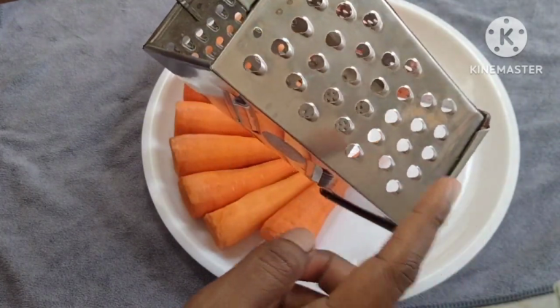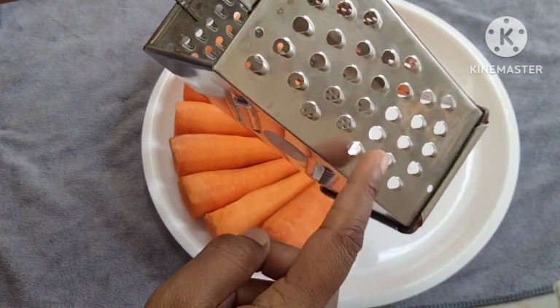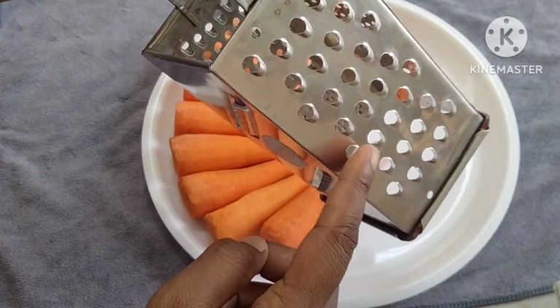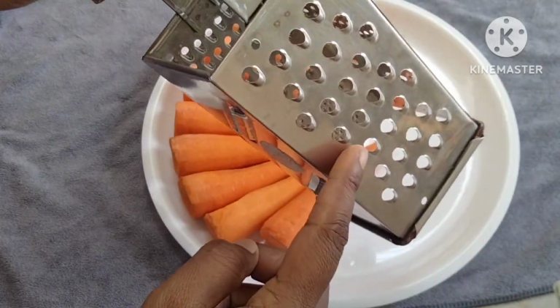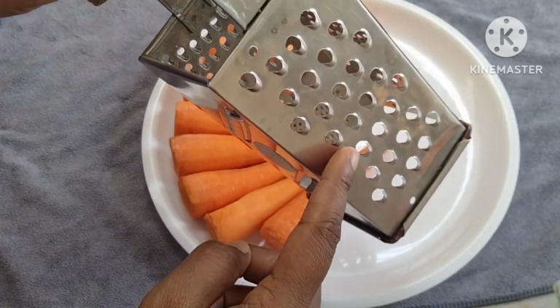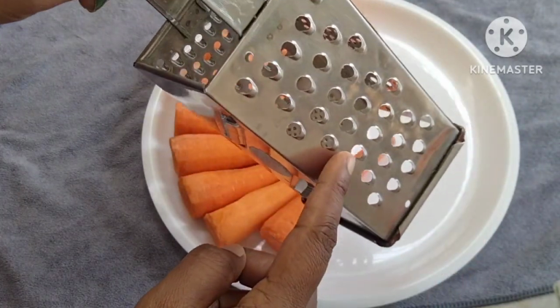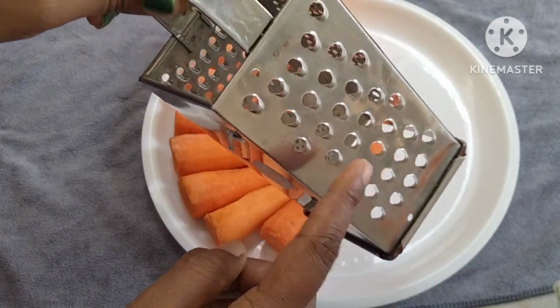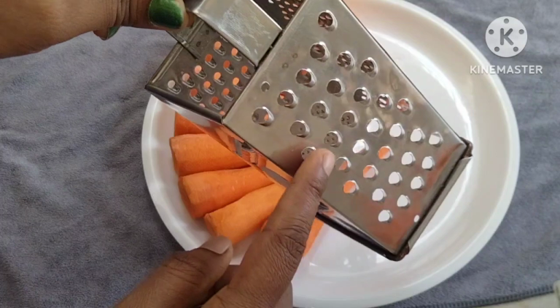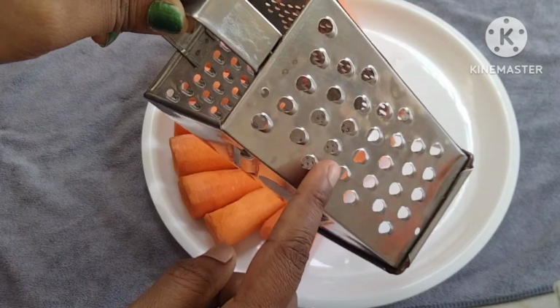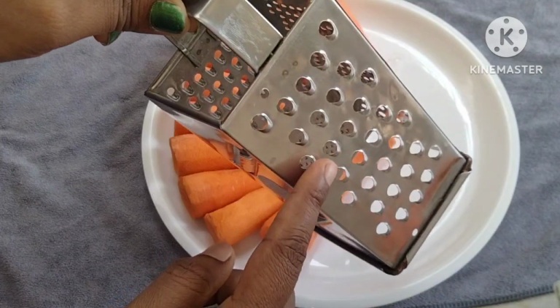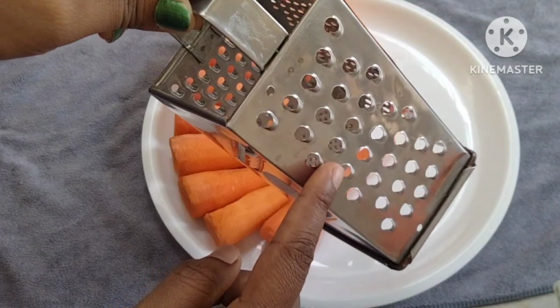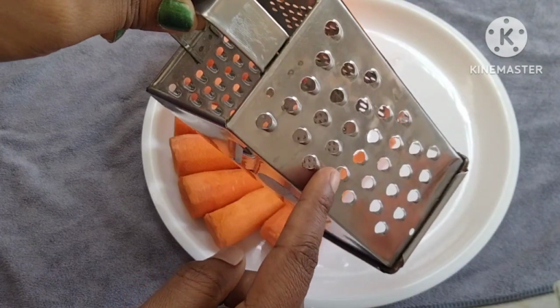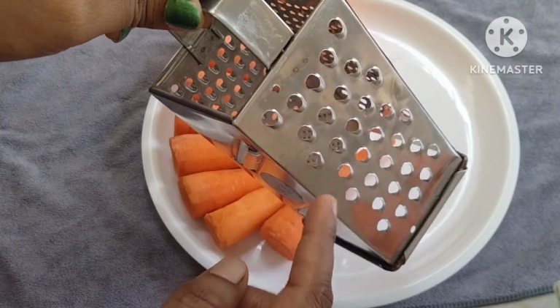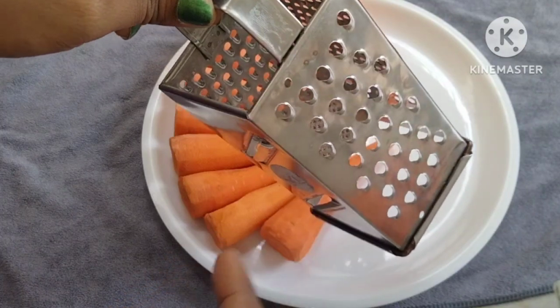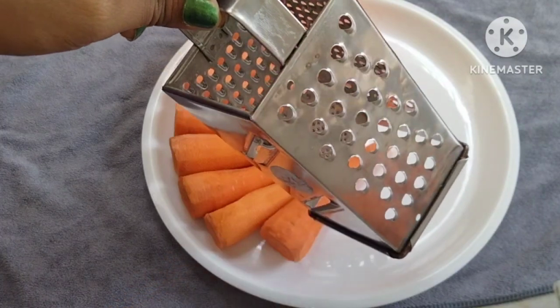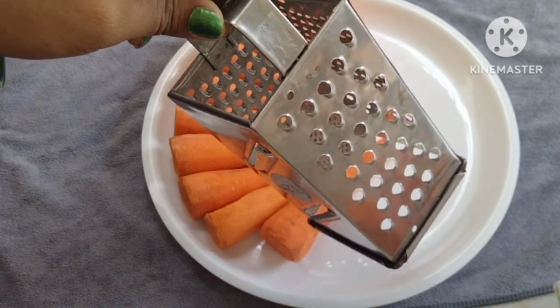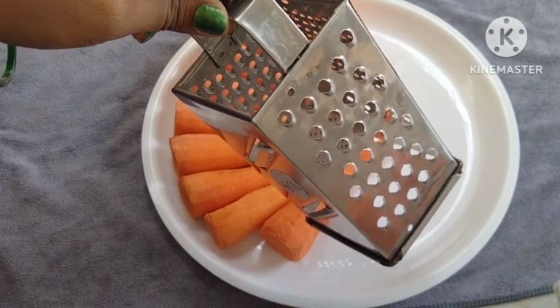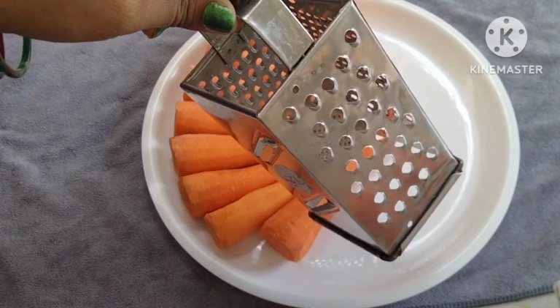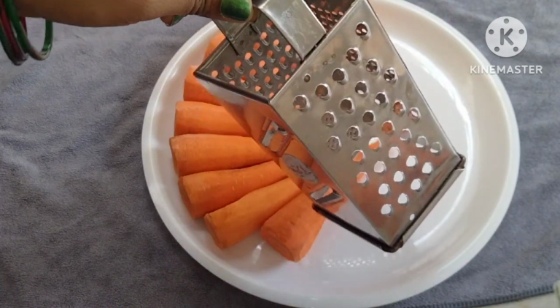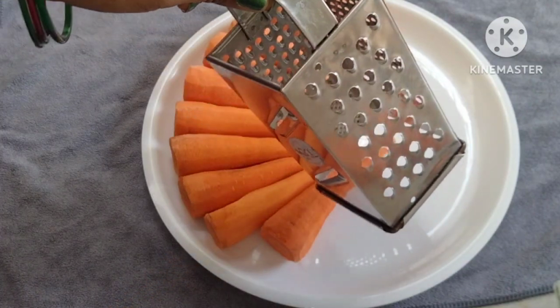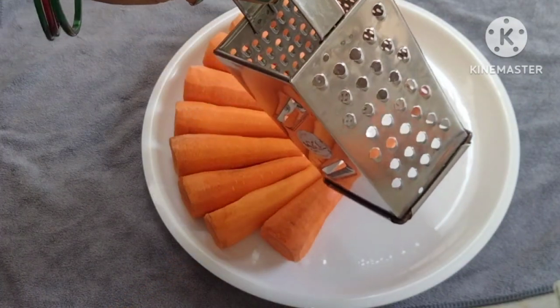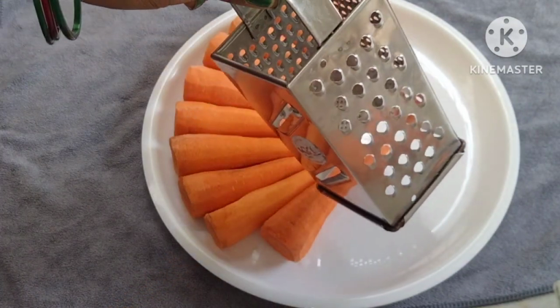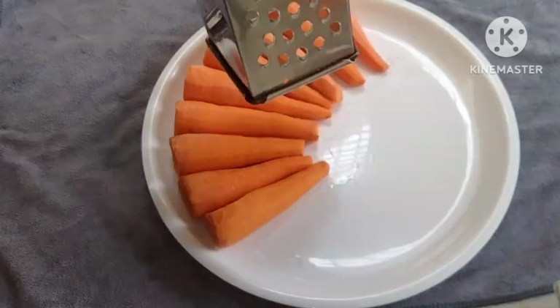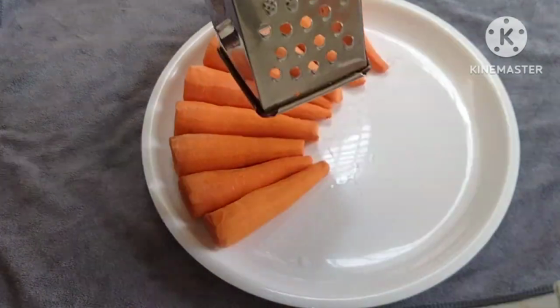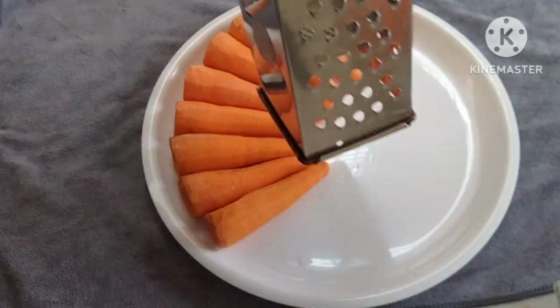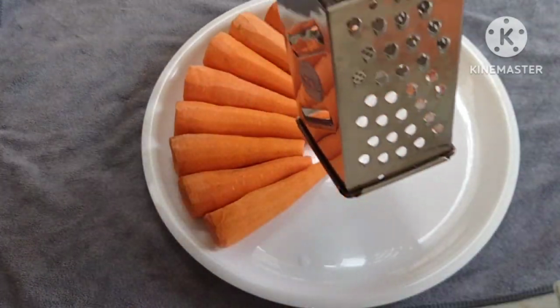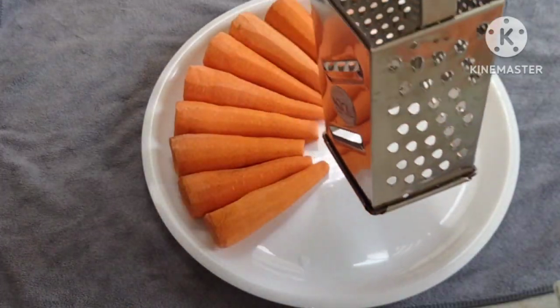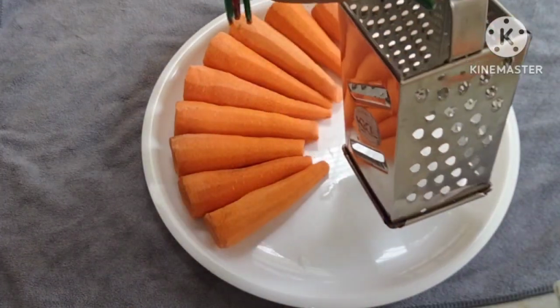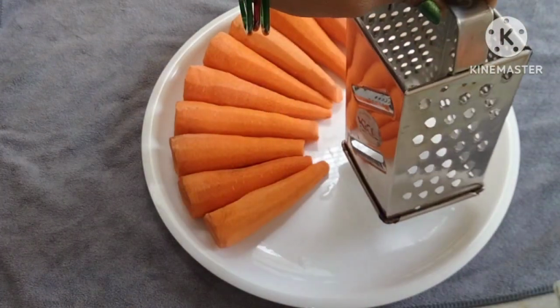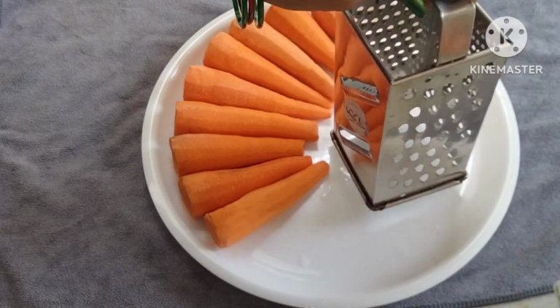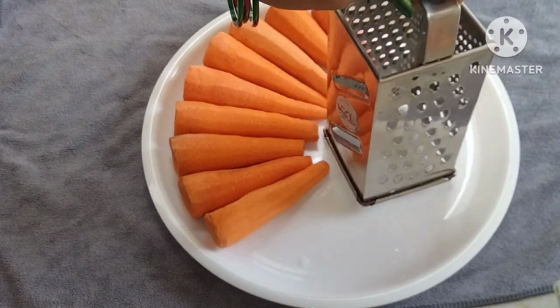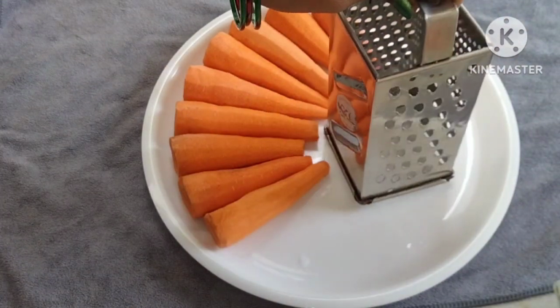Now, I will add the carrots. We need to add the carrots to the pan to start cooking.